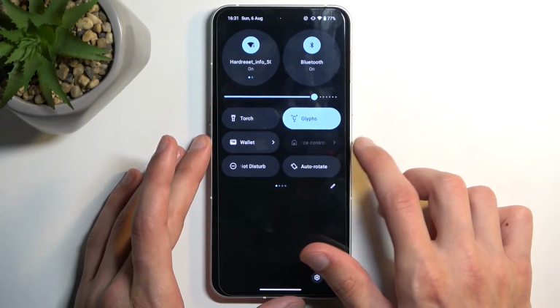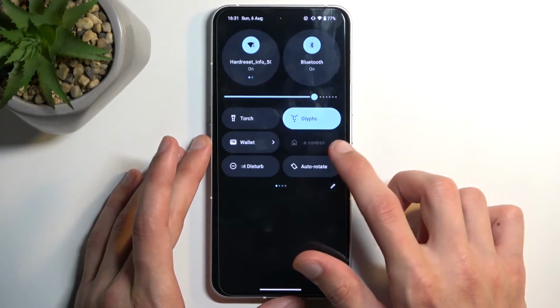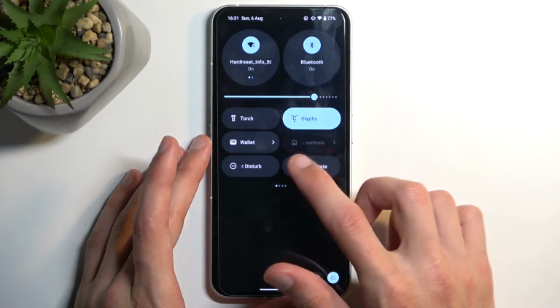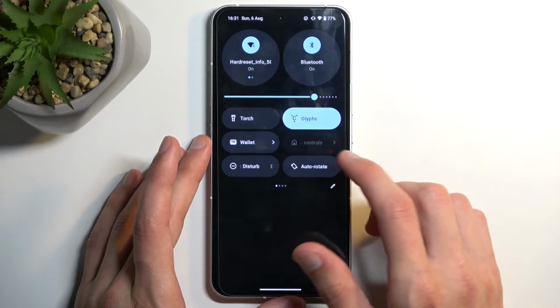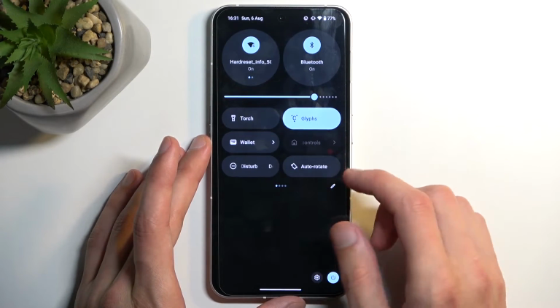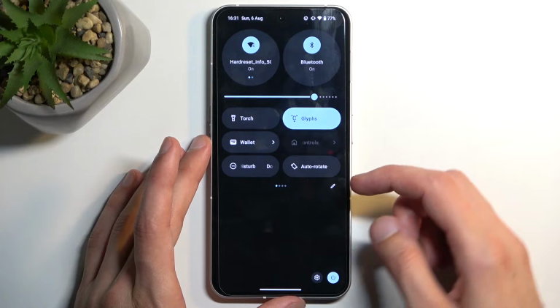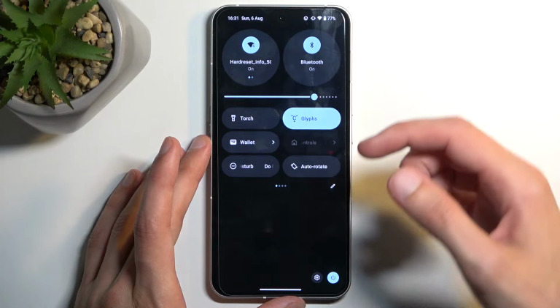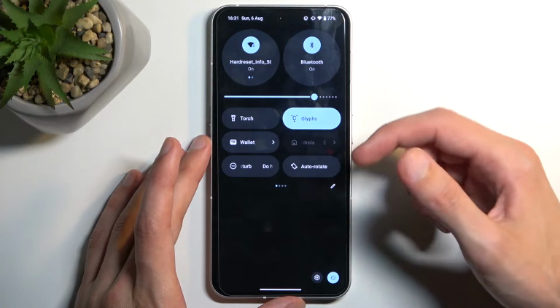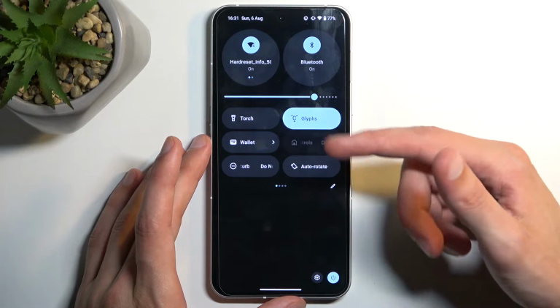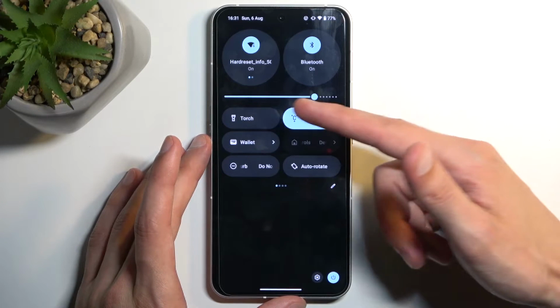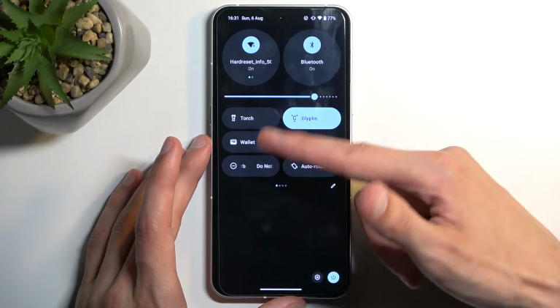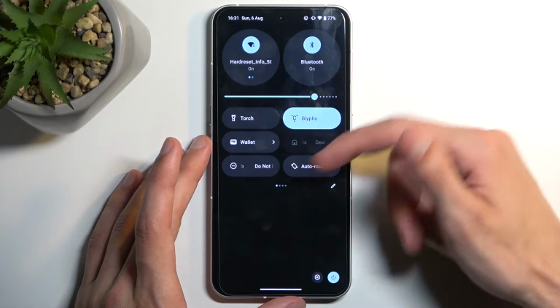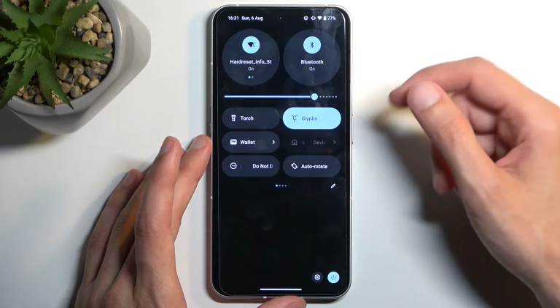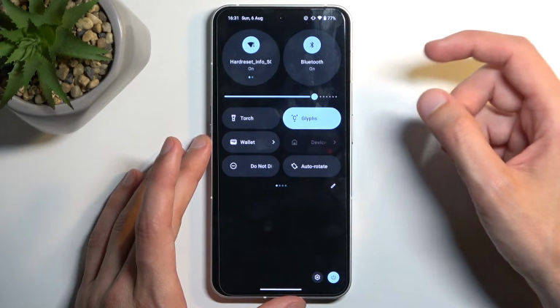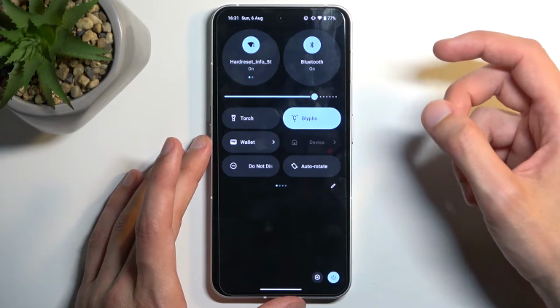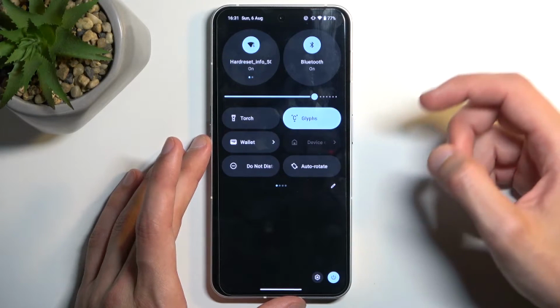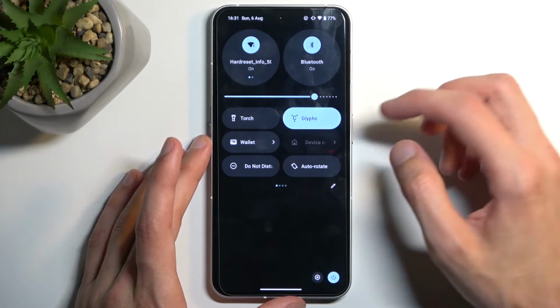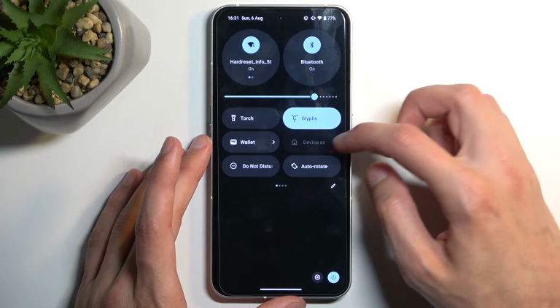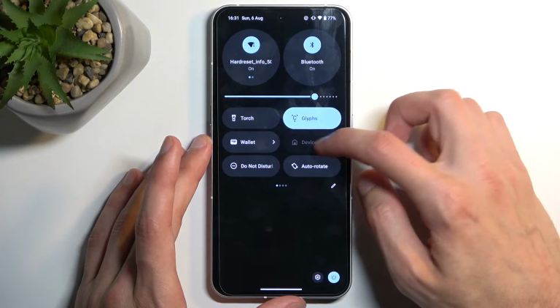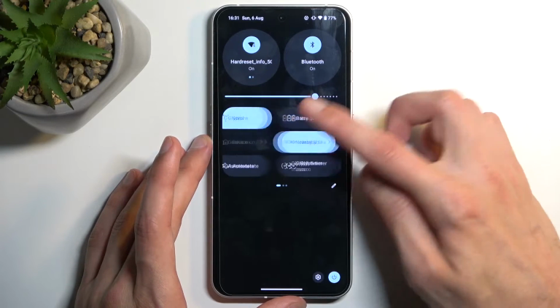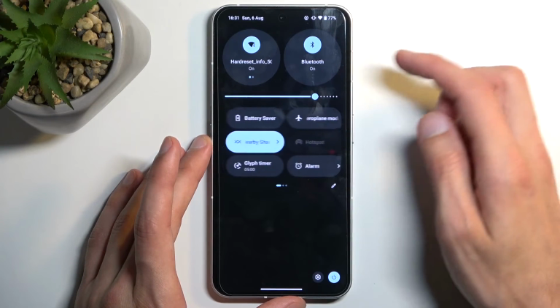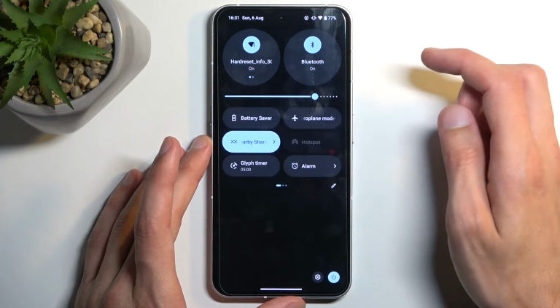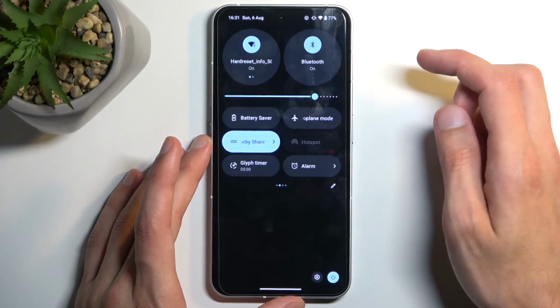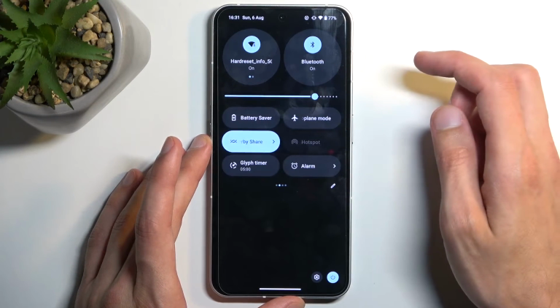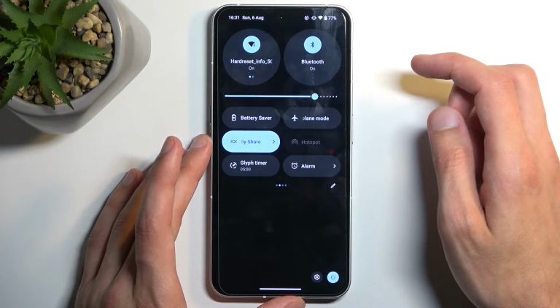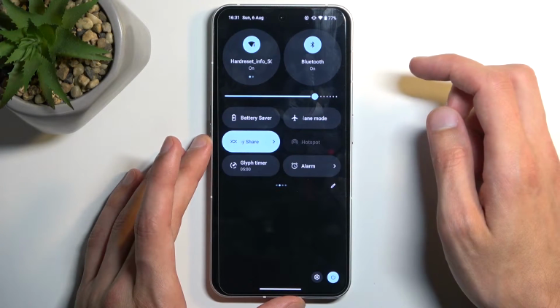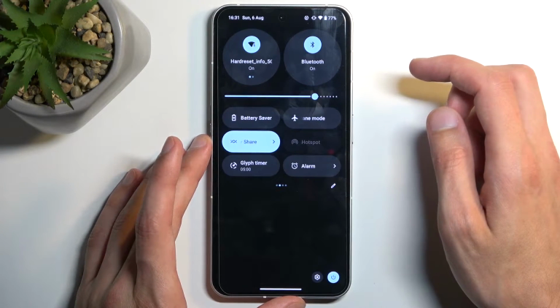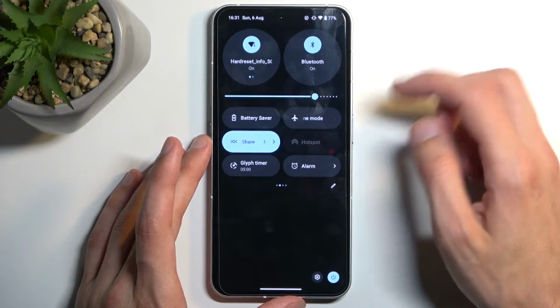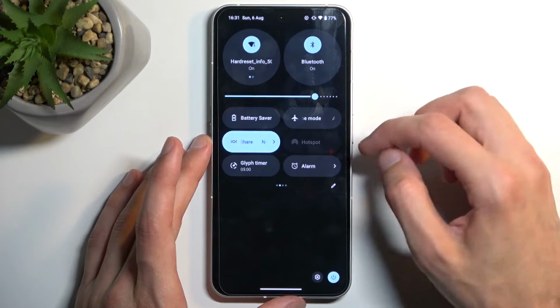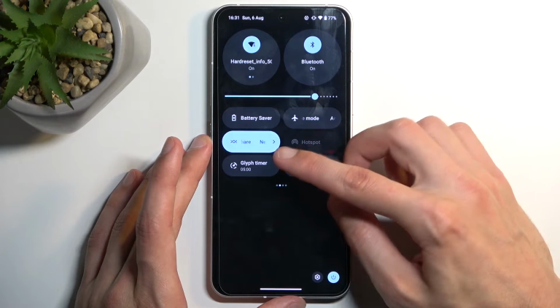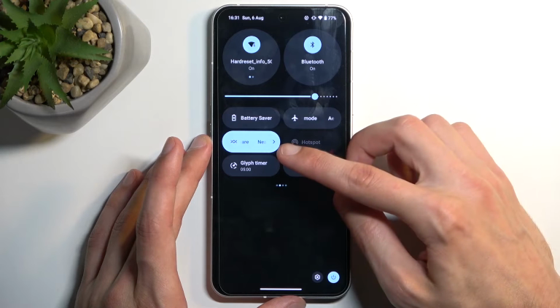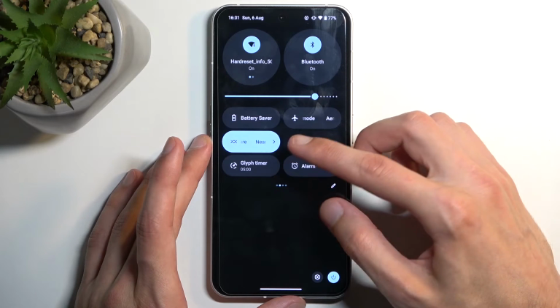So I'm going to go back to the first one. Now, in the toggles, we are looking for the power saving toggle. If it's not on the first page, you can swipe to the left,